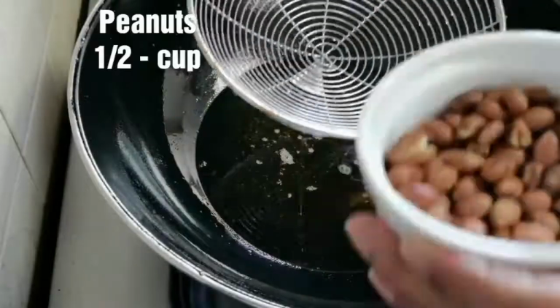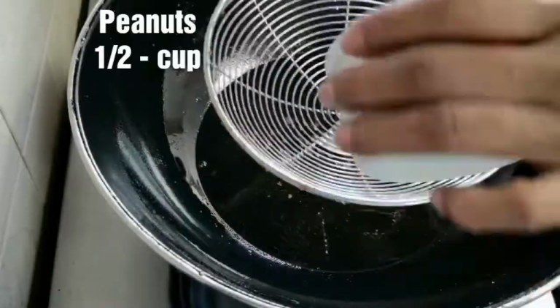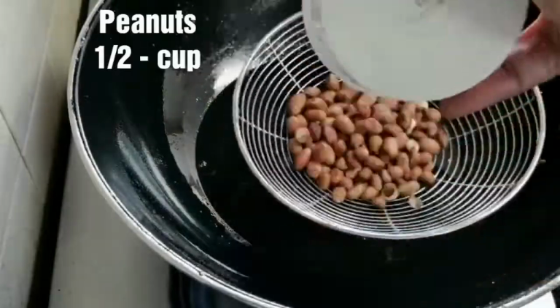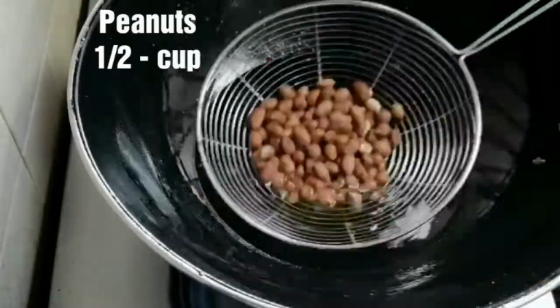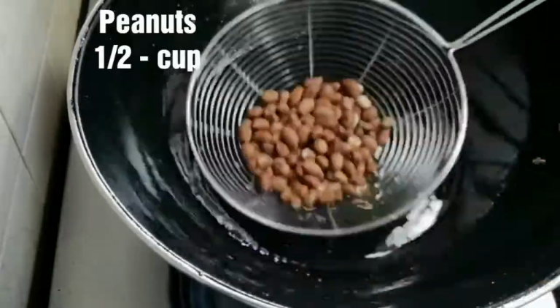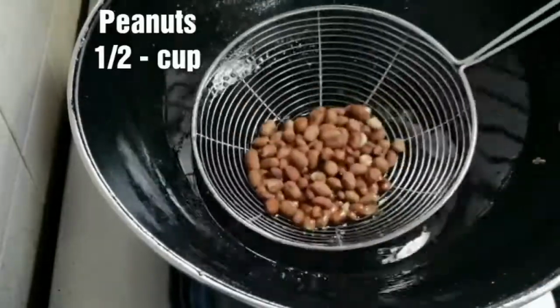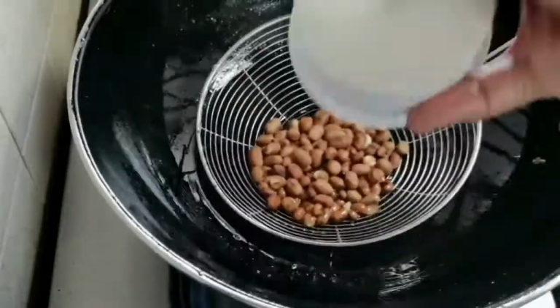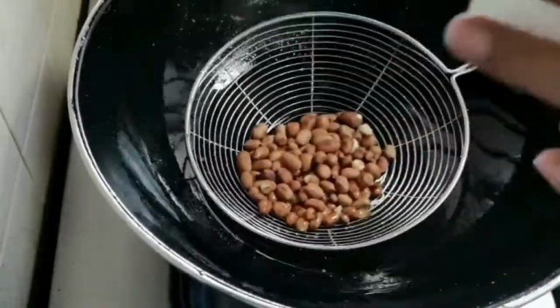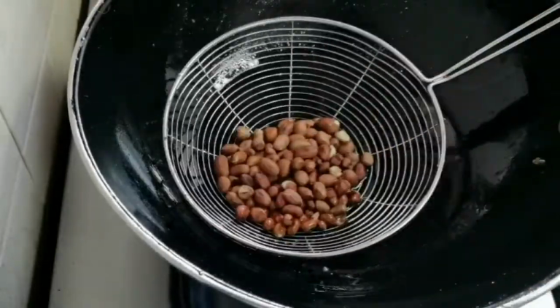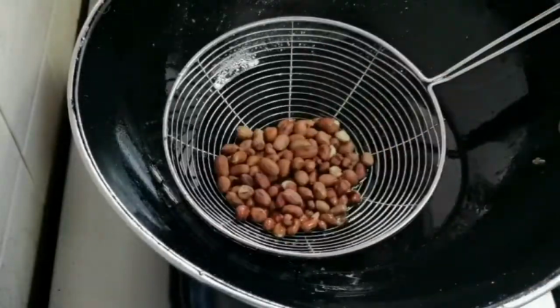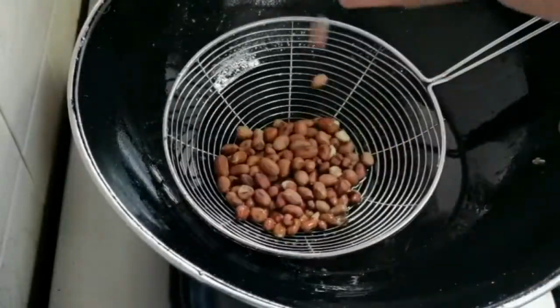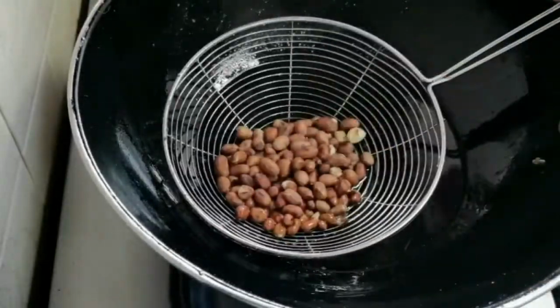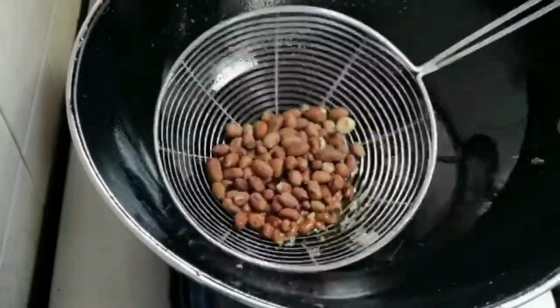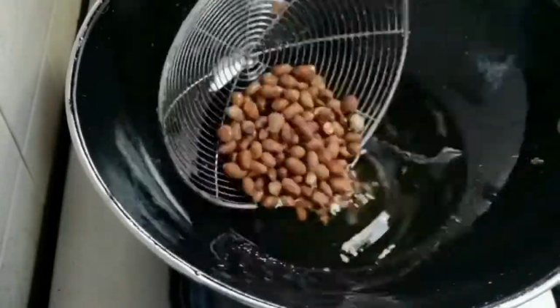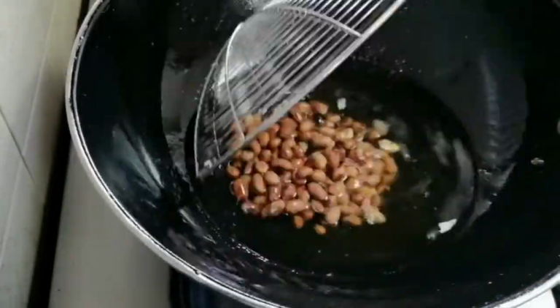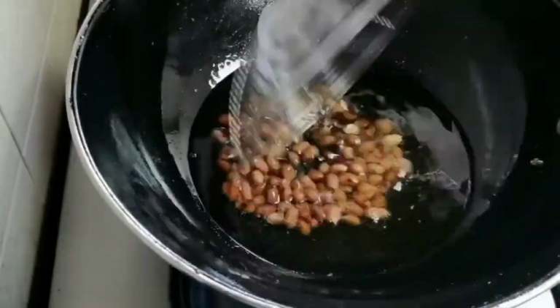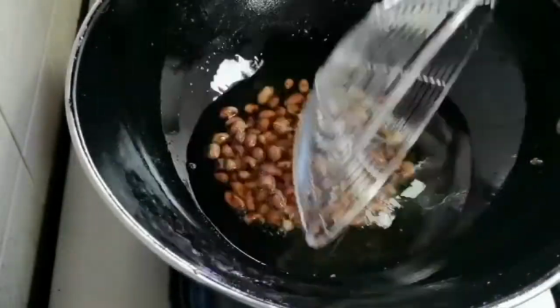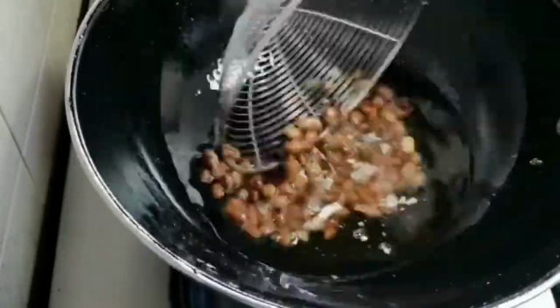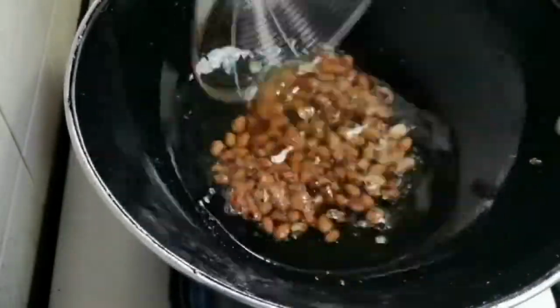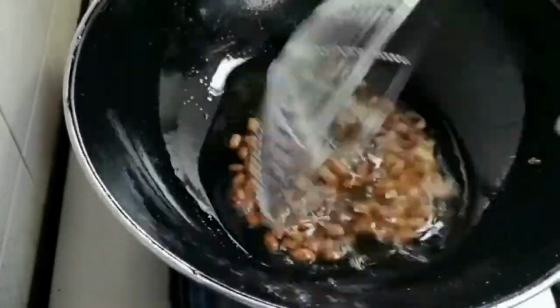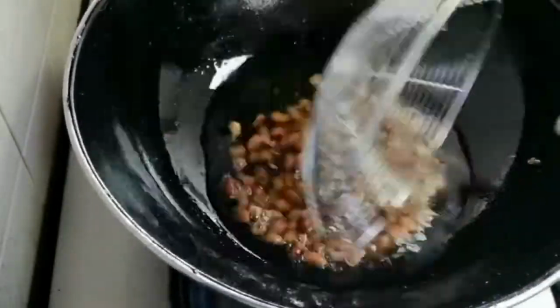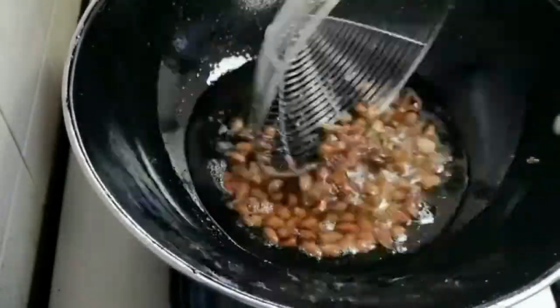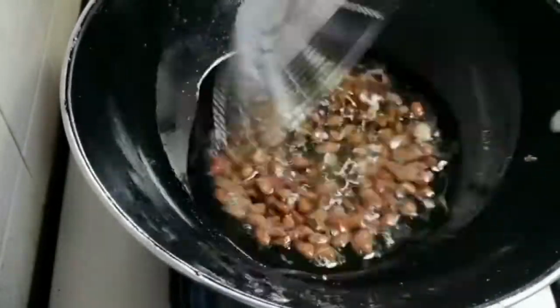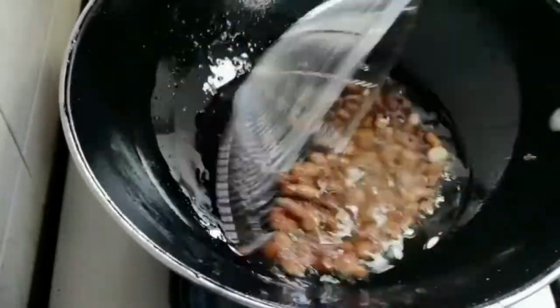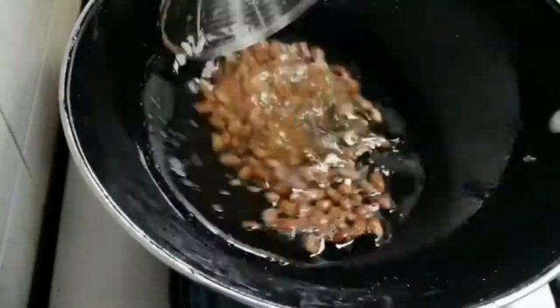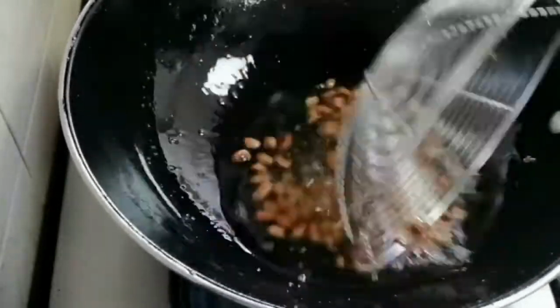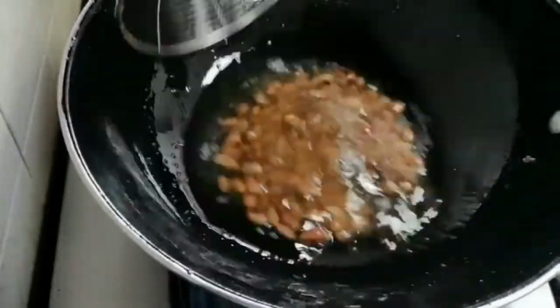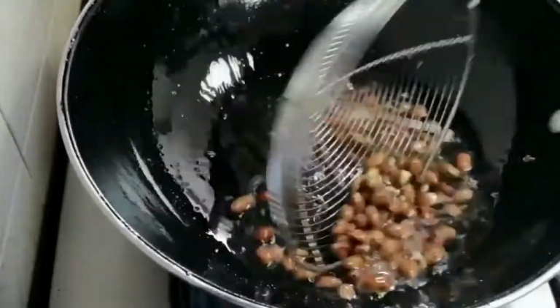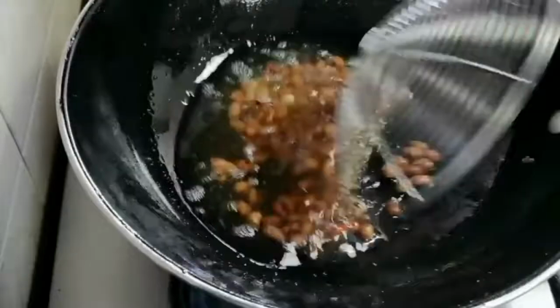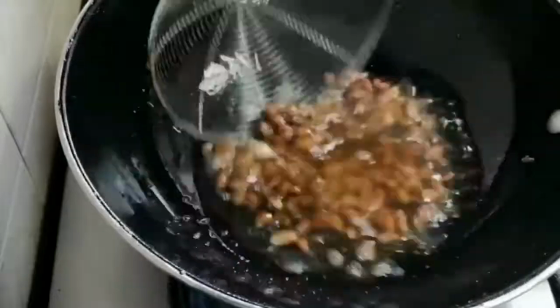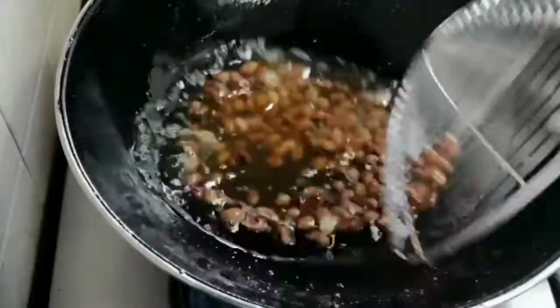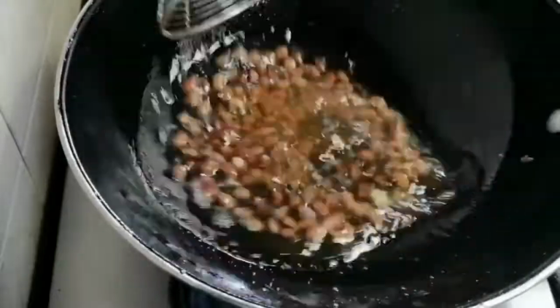I've taken half a cup of peanuts. Fry them in the oil for about two to three minutes and set aside.